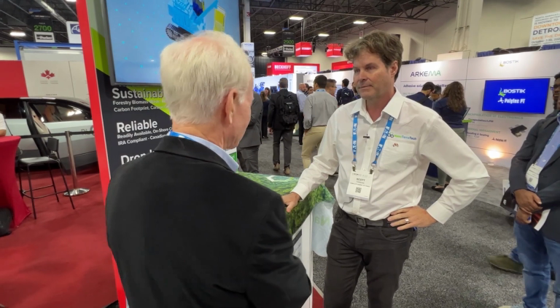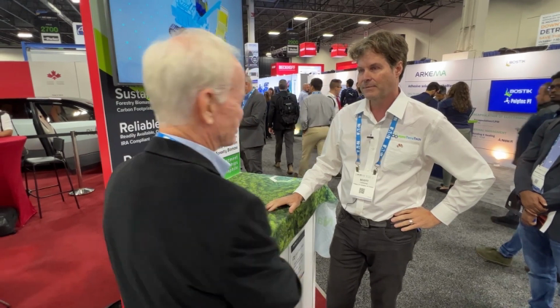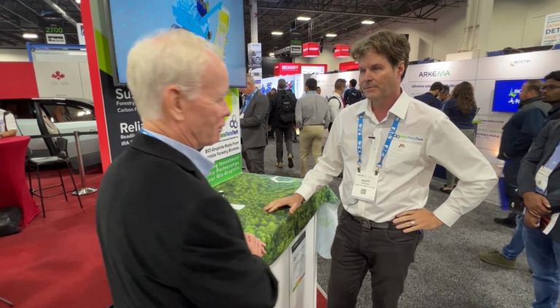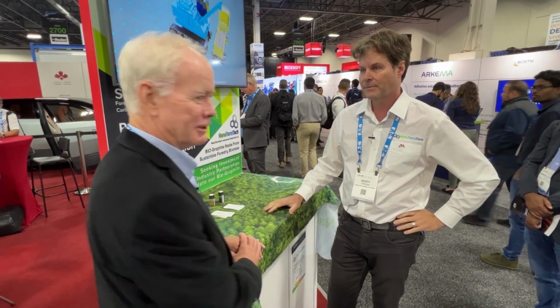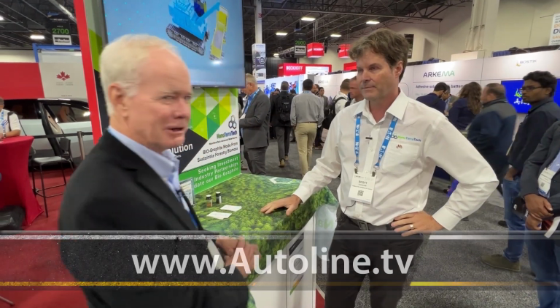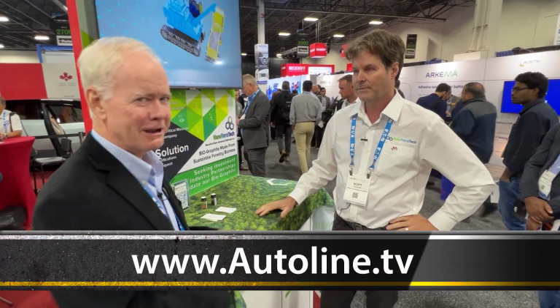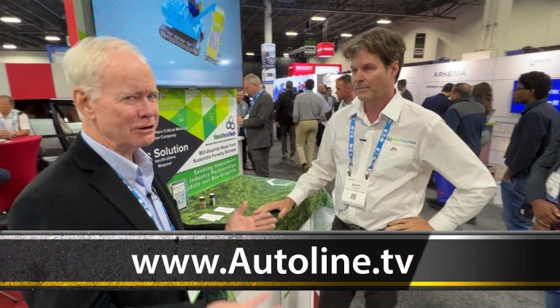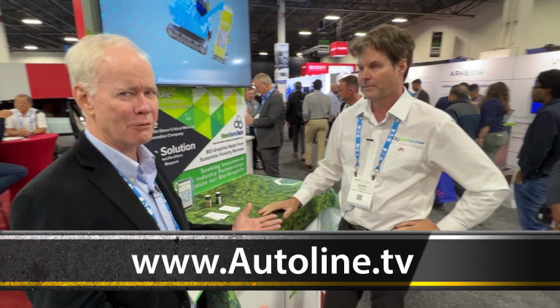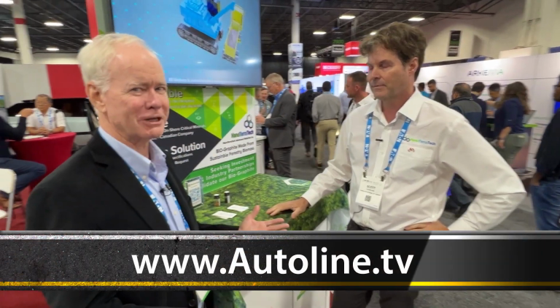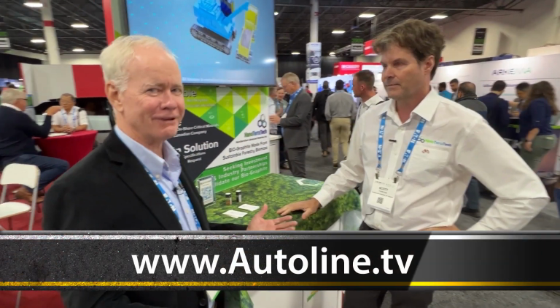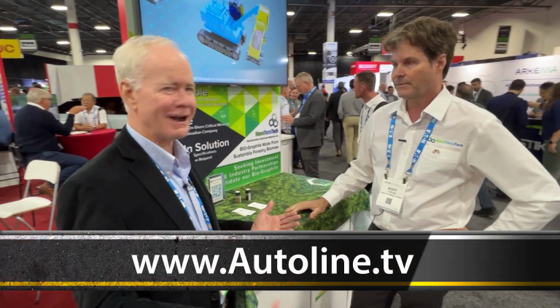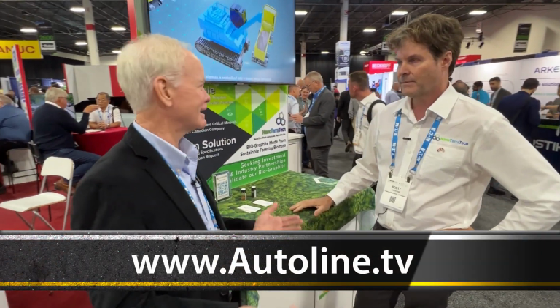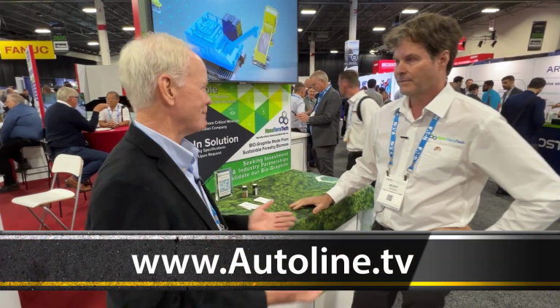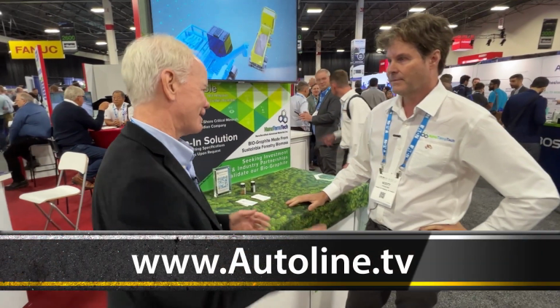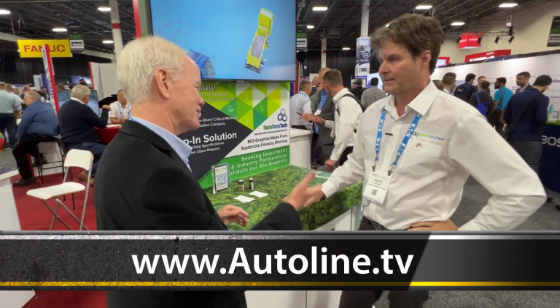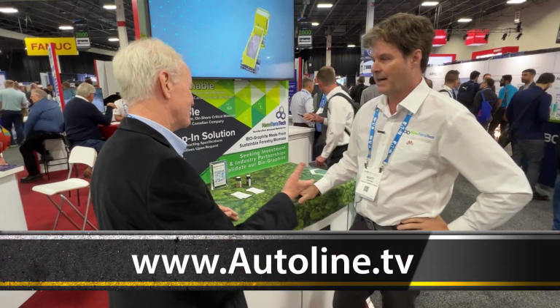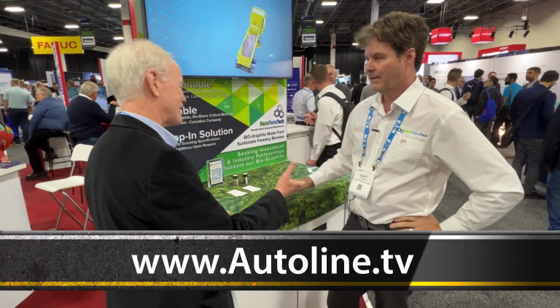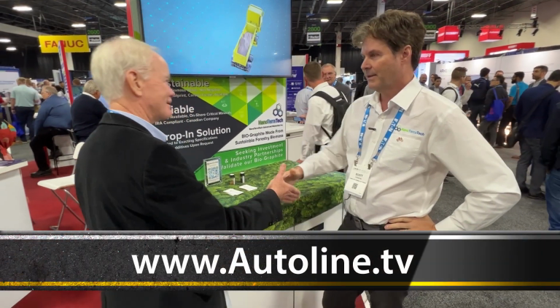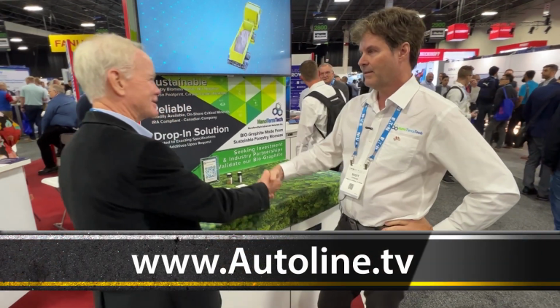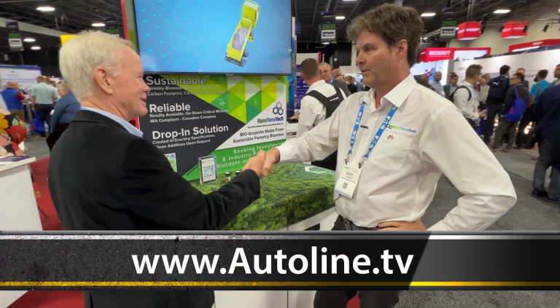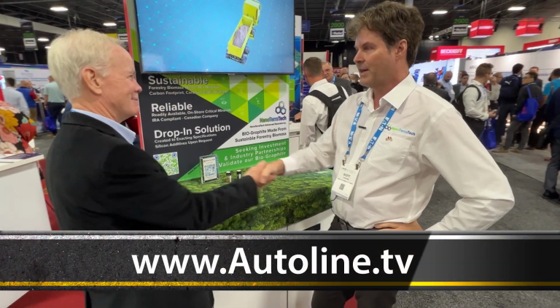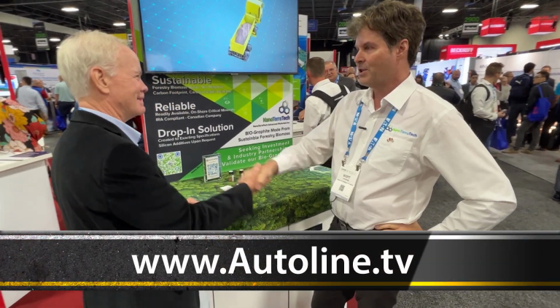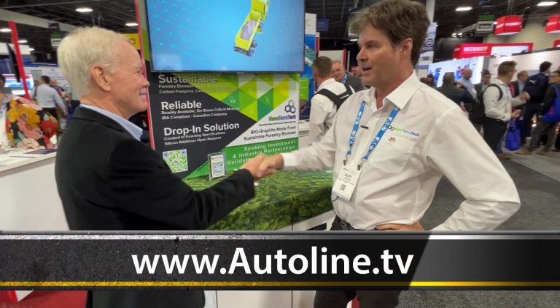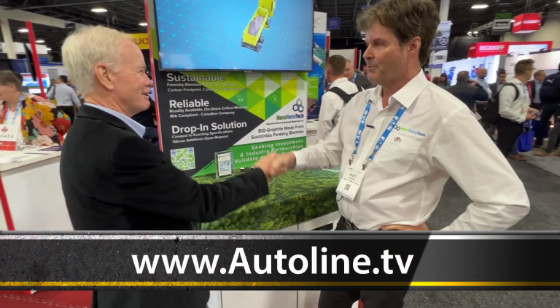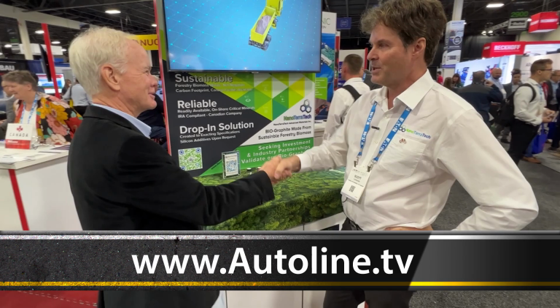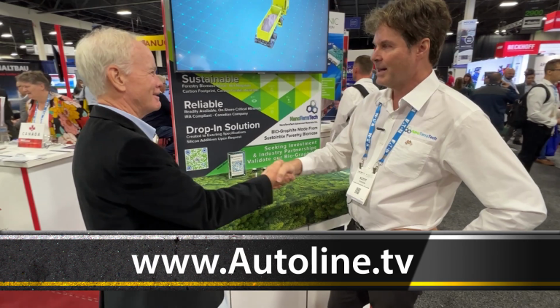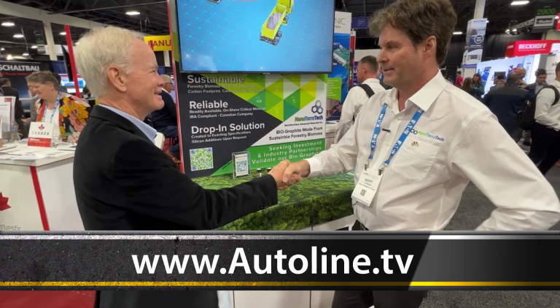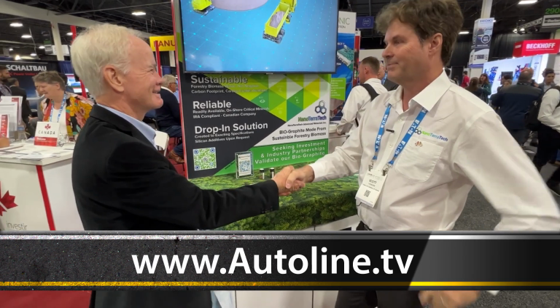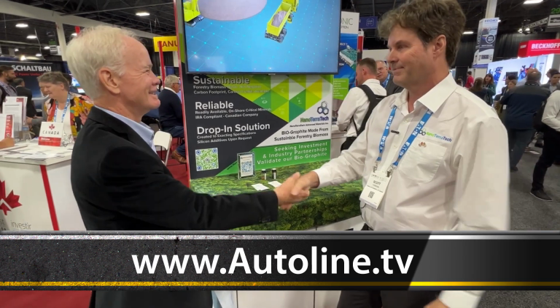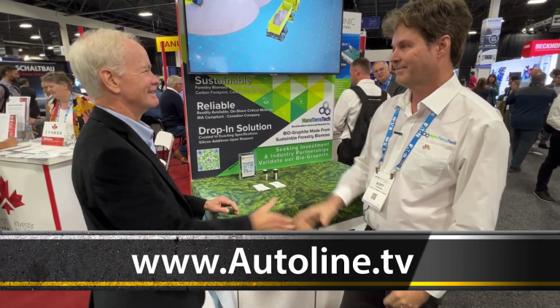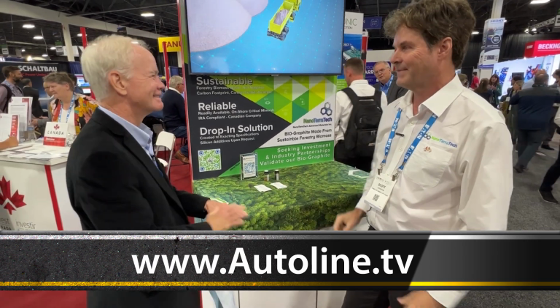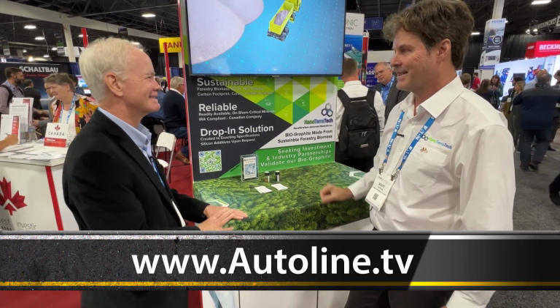Great story — you never know what you're going to find at the Battery Show. Scott, thanks so much. I appreciate it. Good deal, thanks.